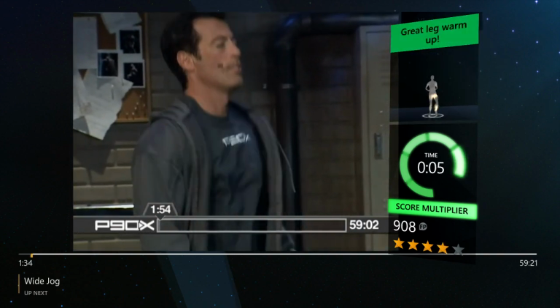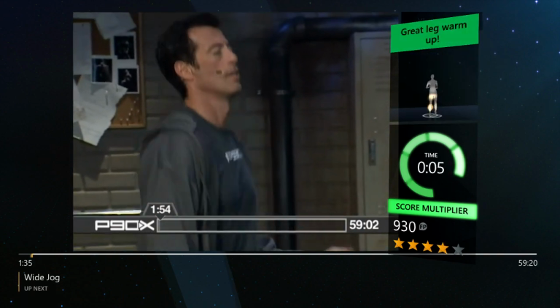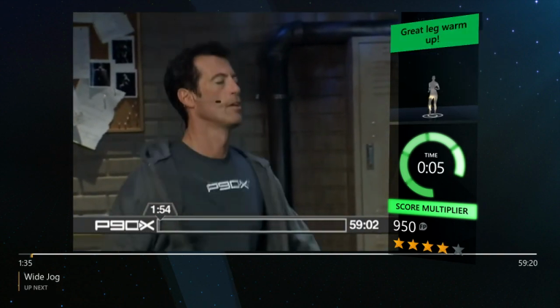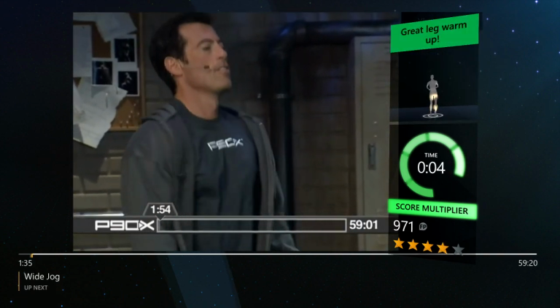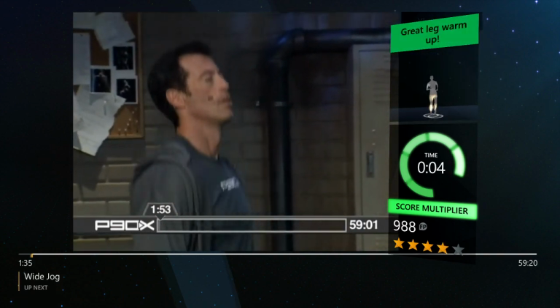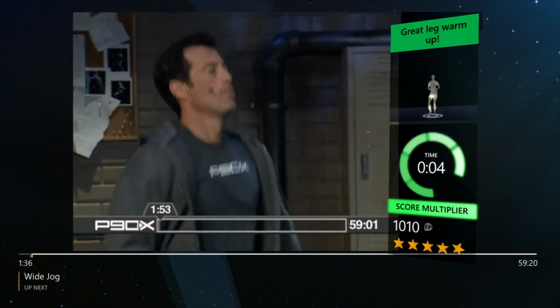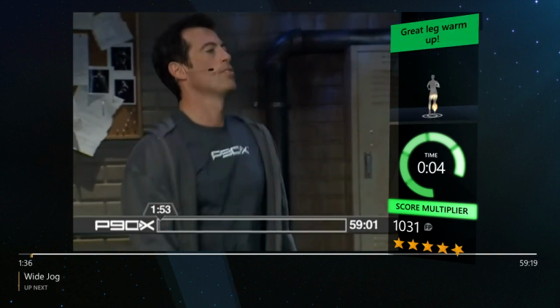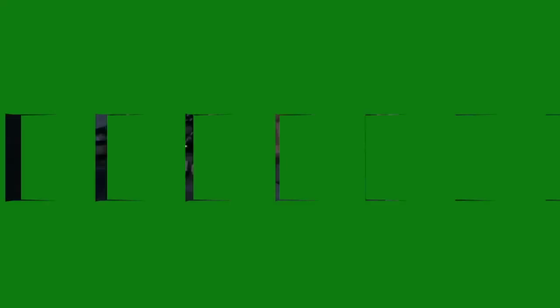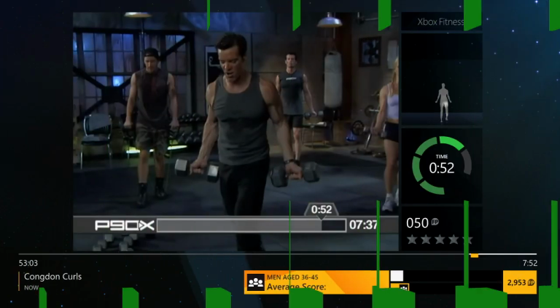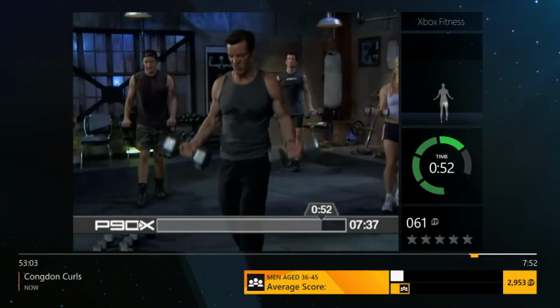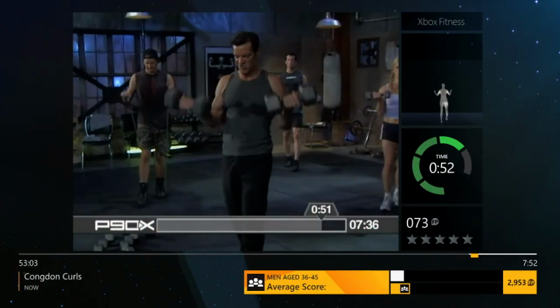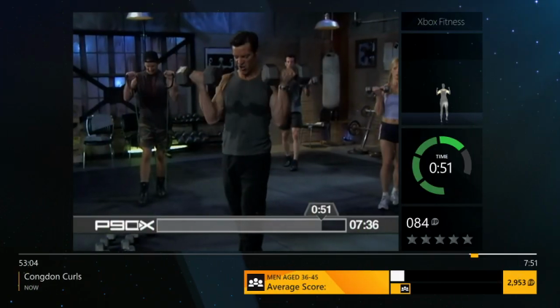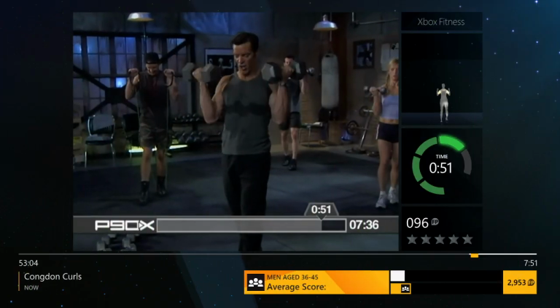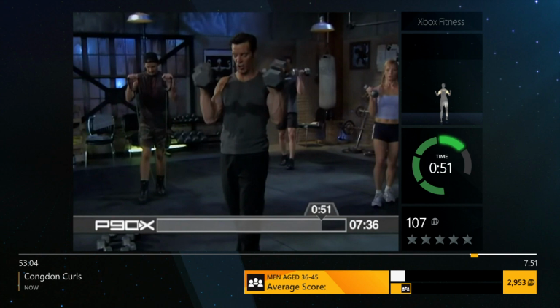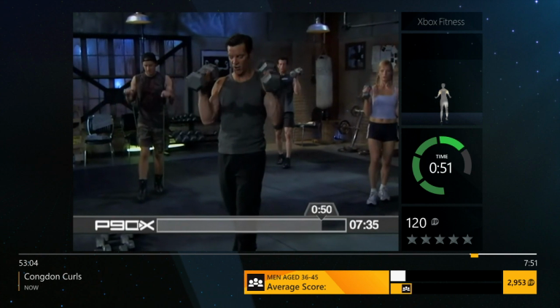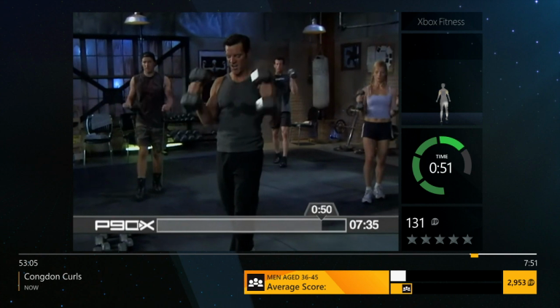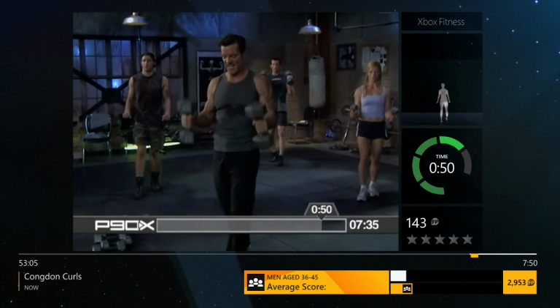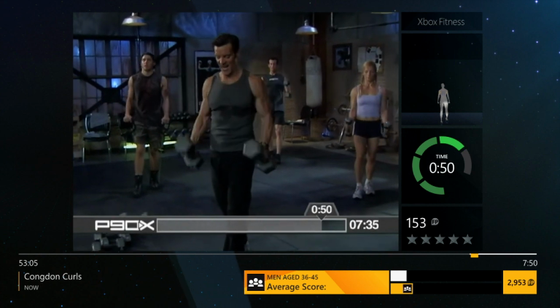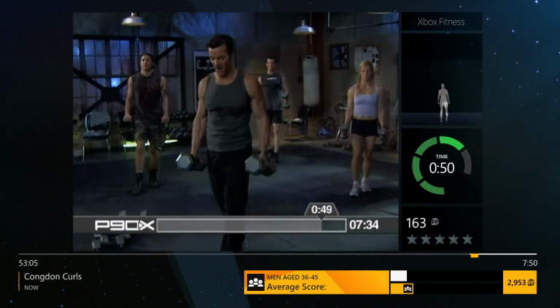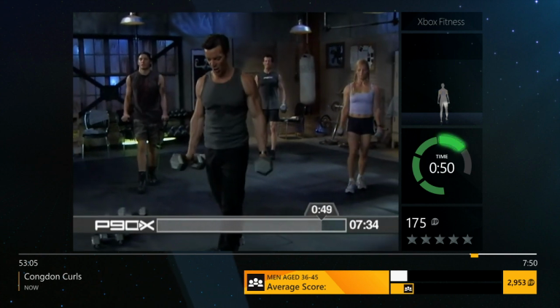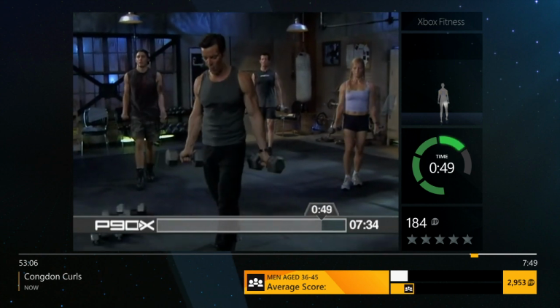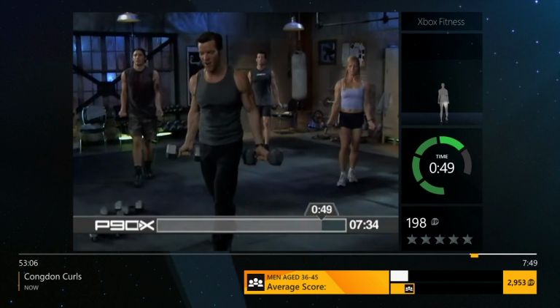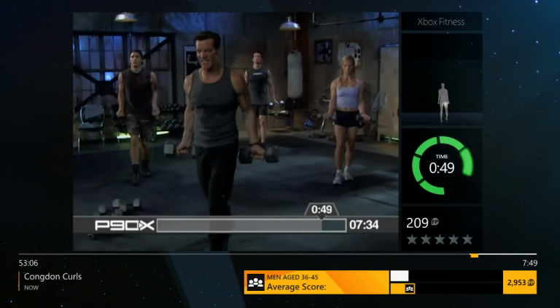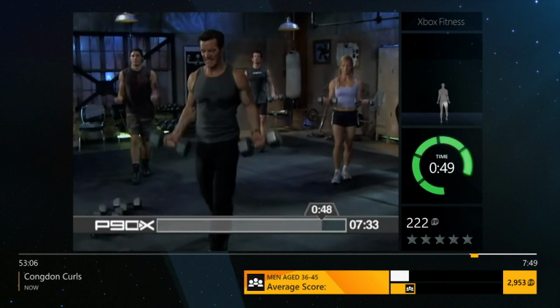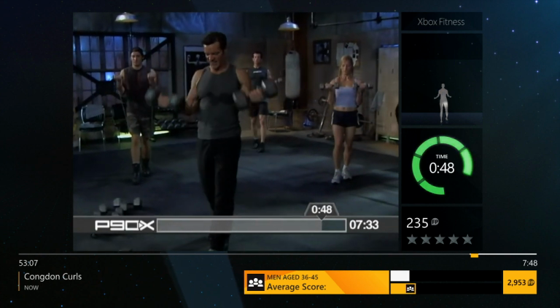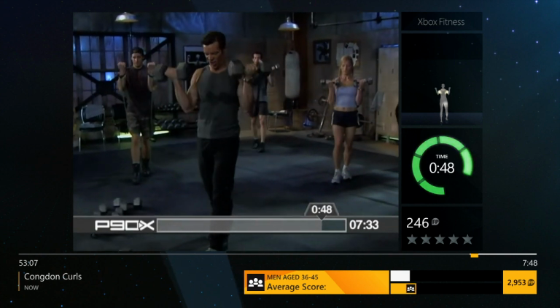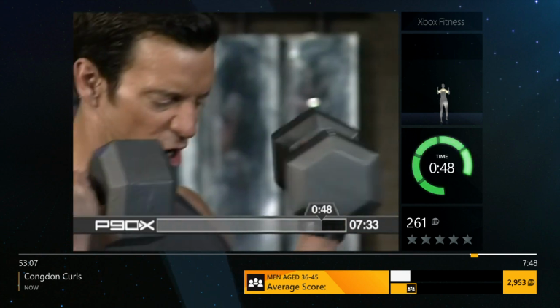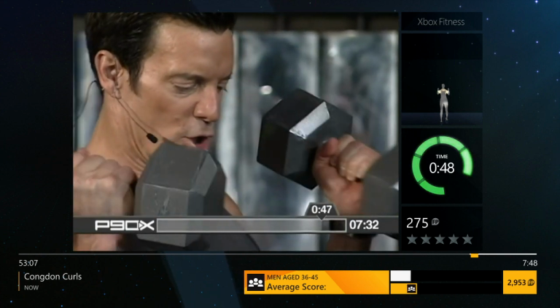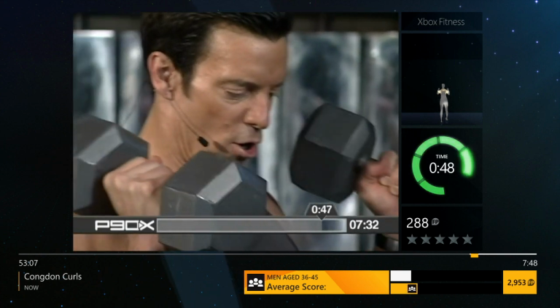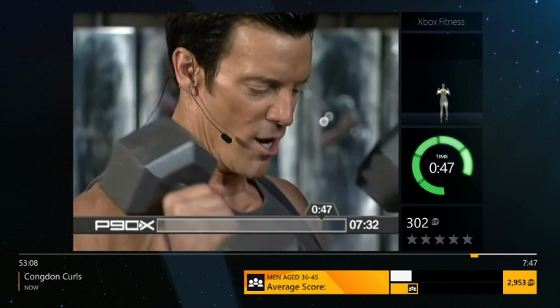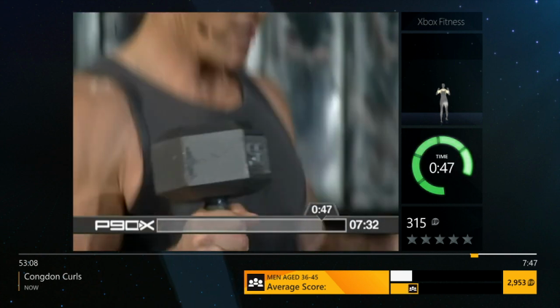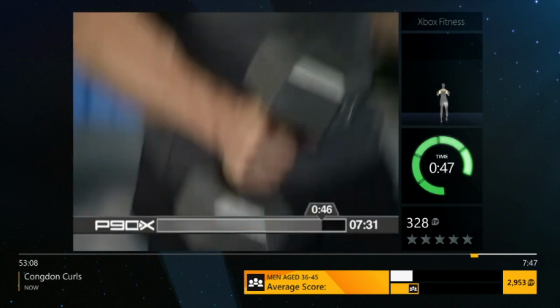Where's your focus? Open. Curl. Turn. Down. Open. Curl. Turn. Down.